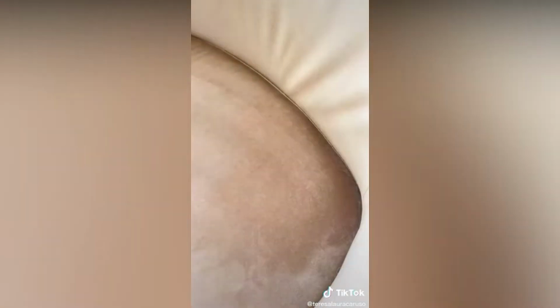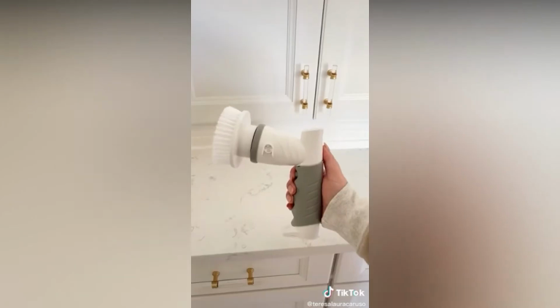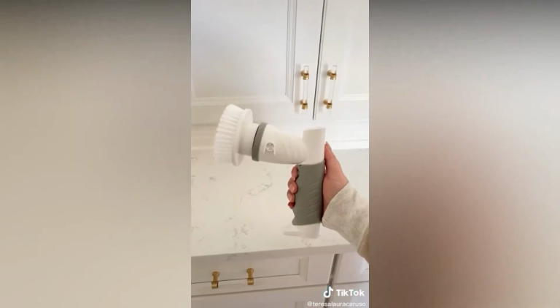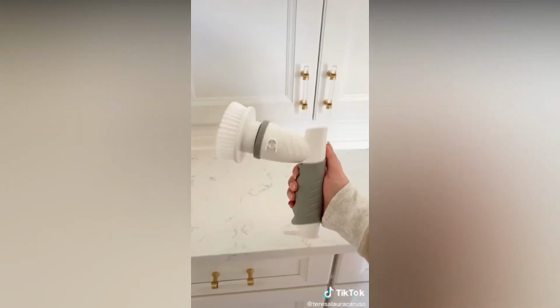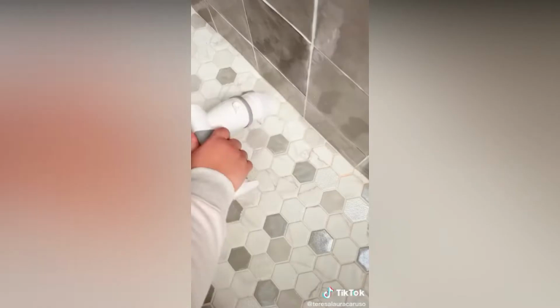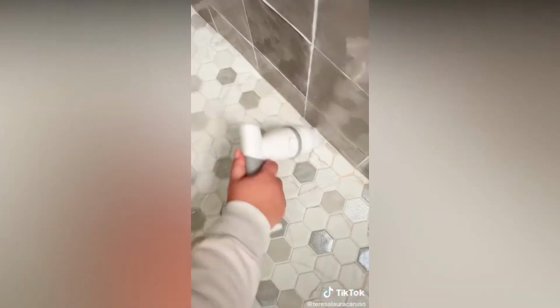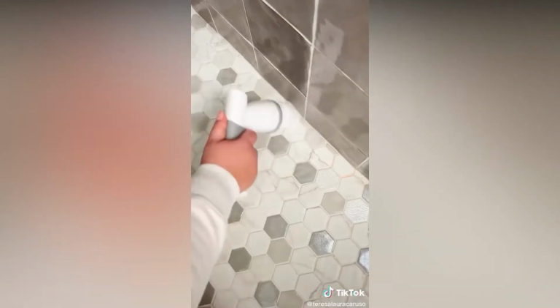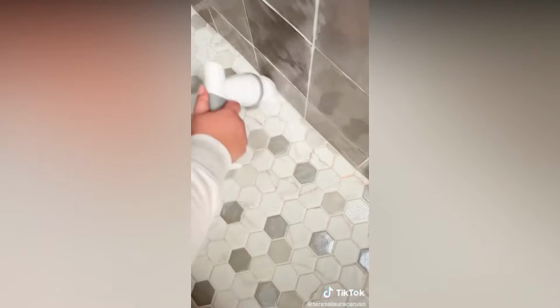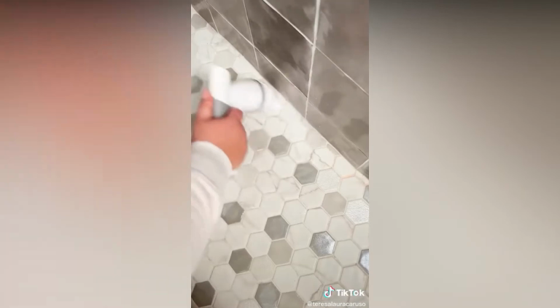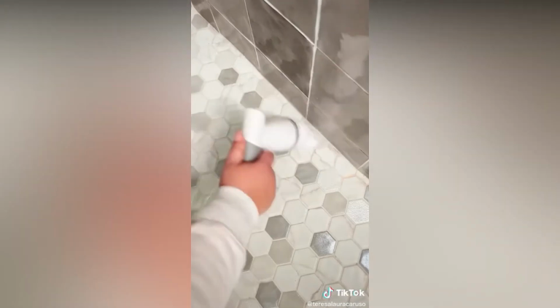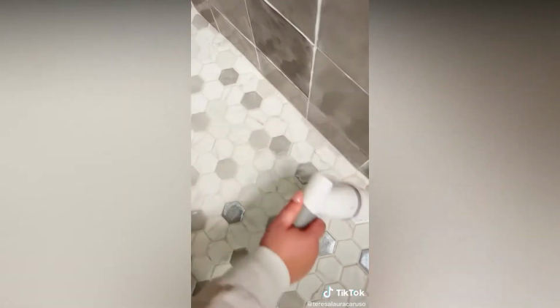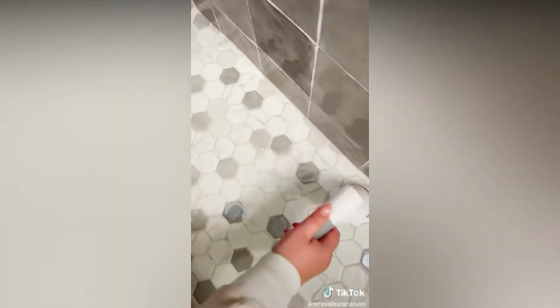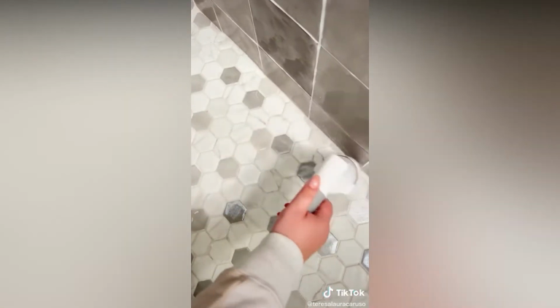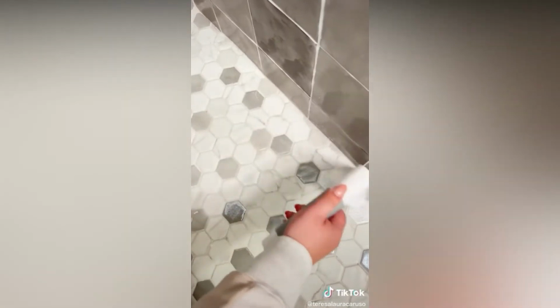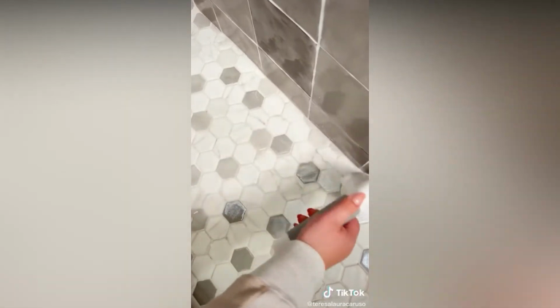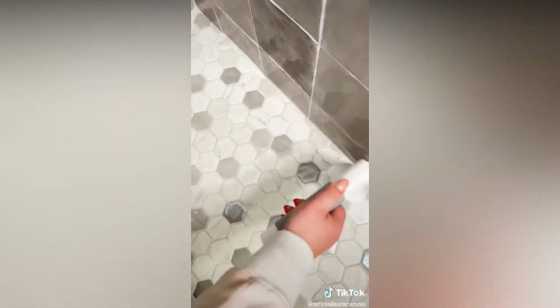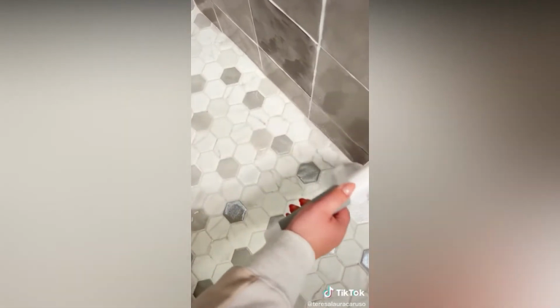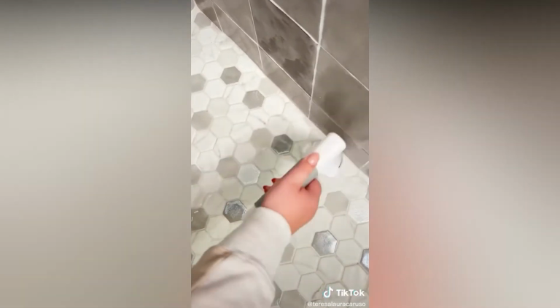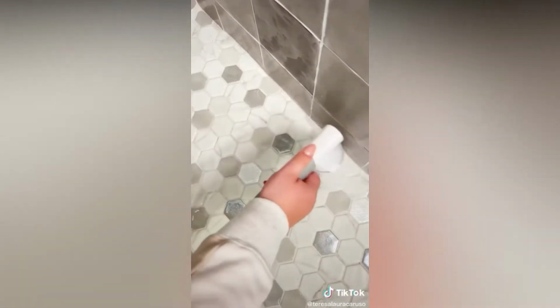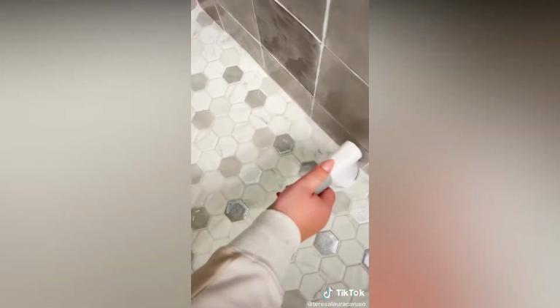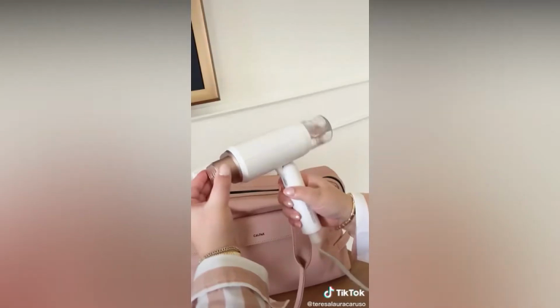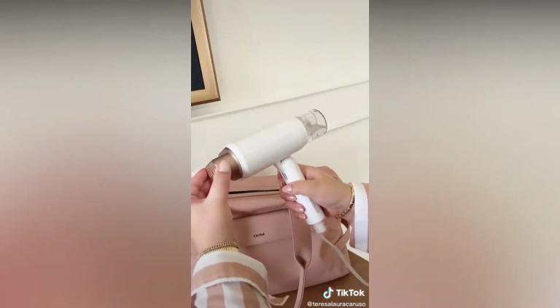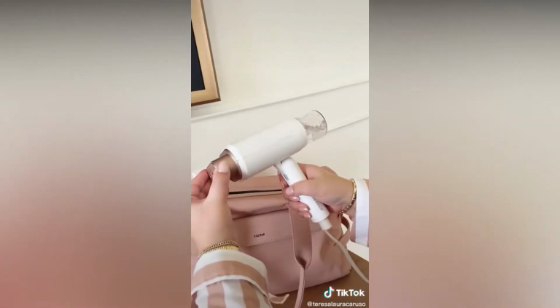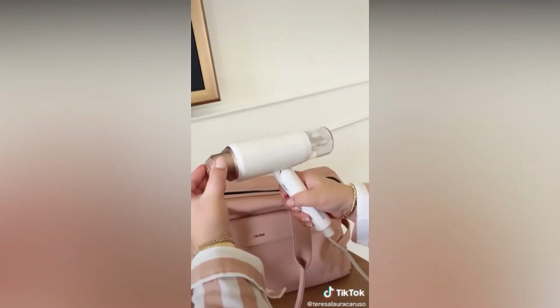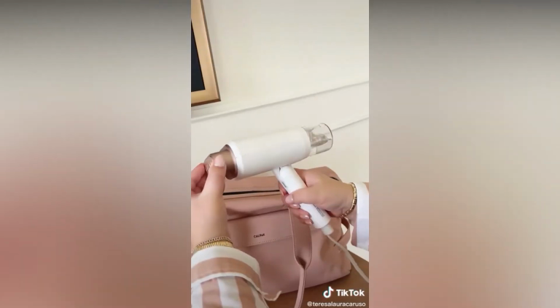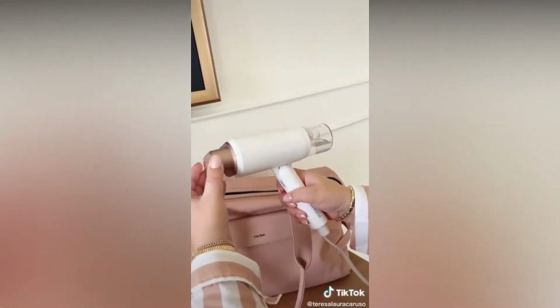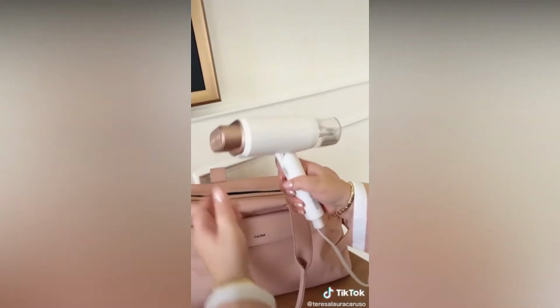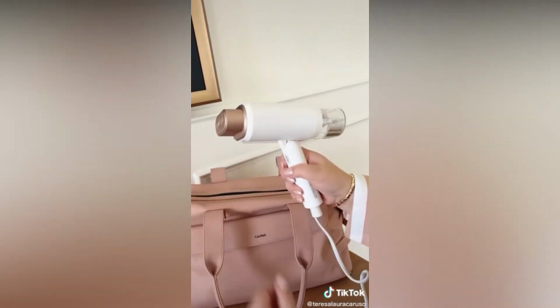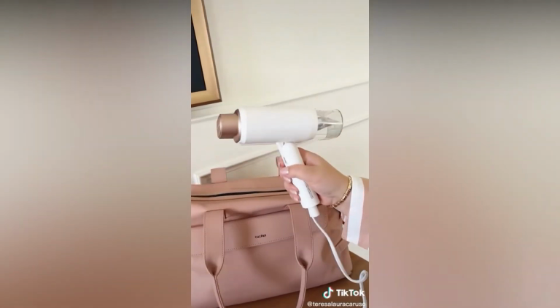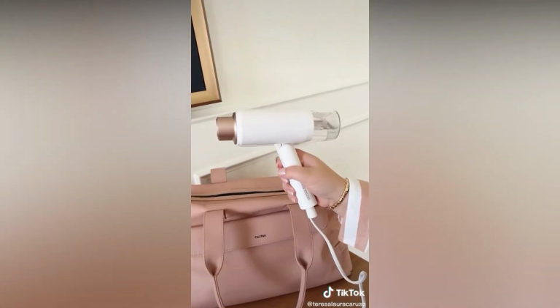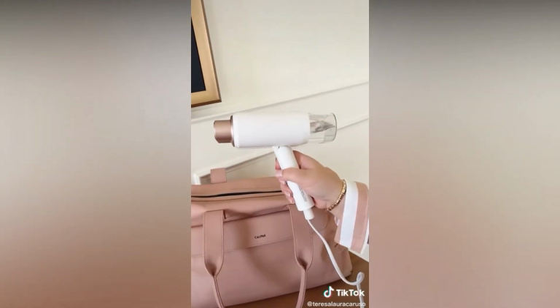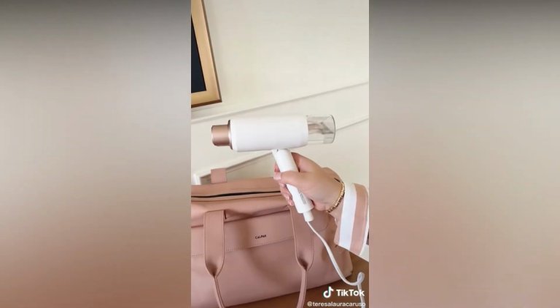This electric scrub brush makes it 10 times easier to clean around your home. And lastly, this foldable steamer is great for travel.